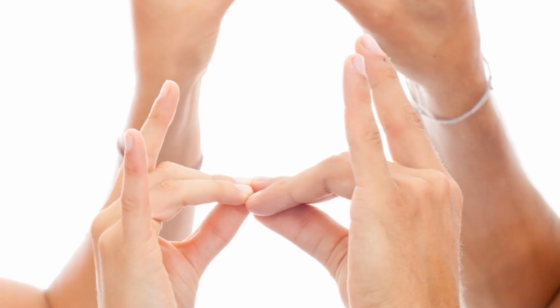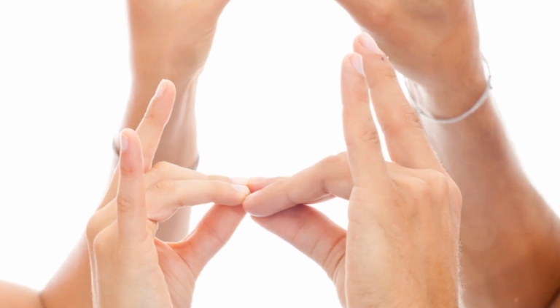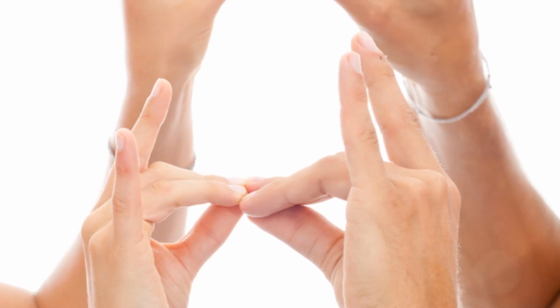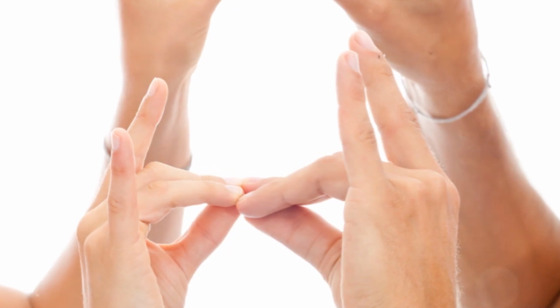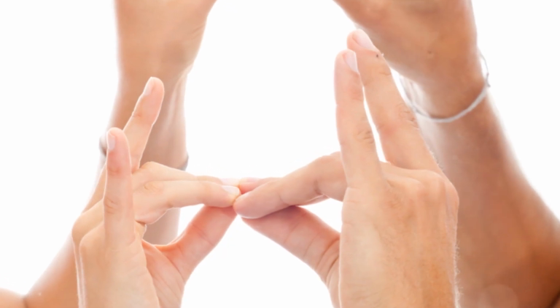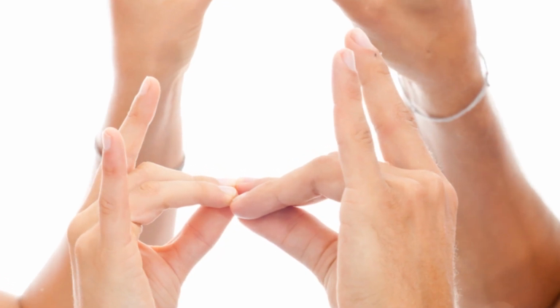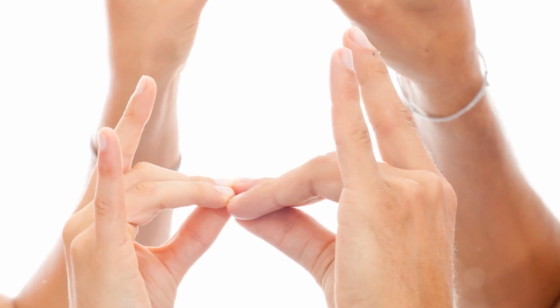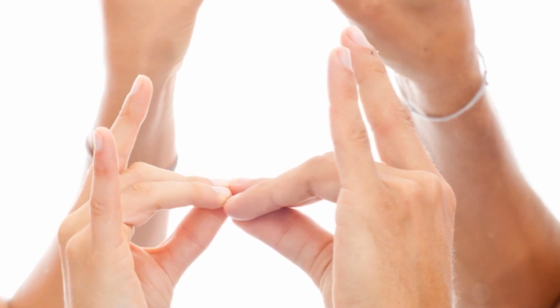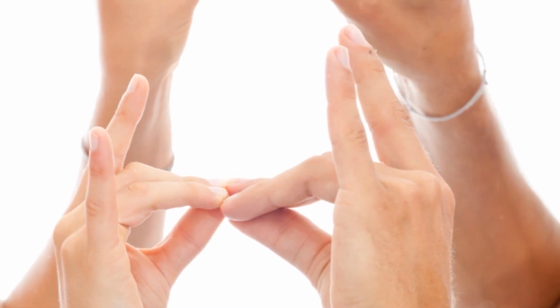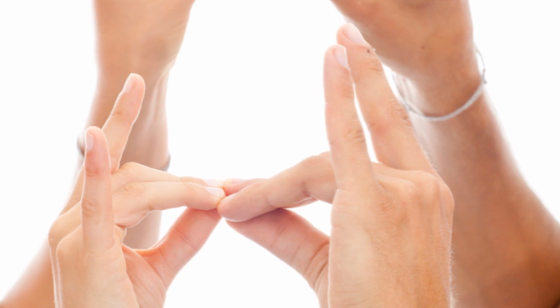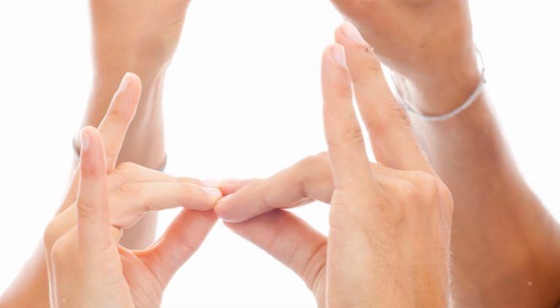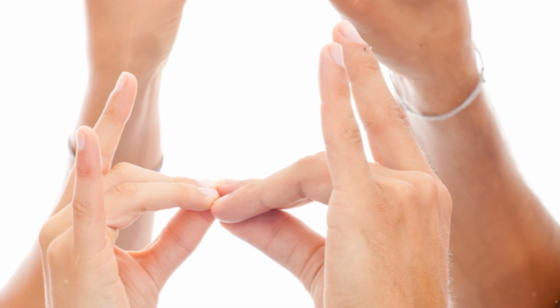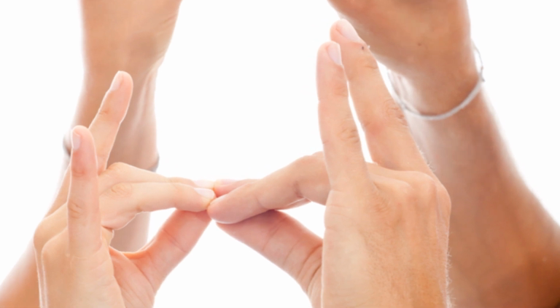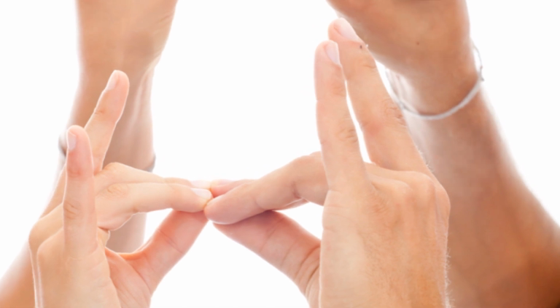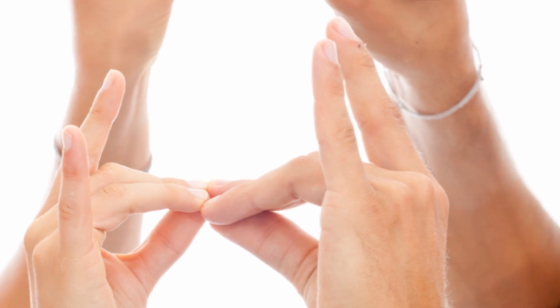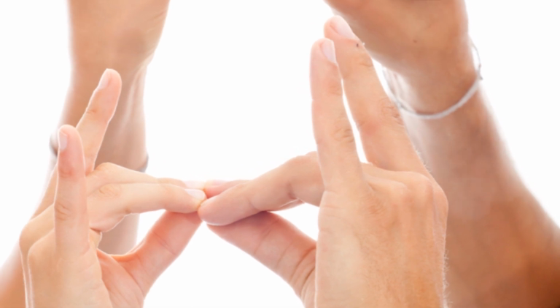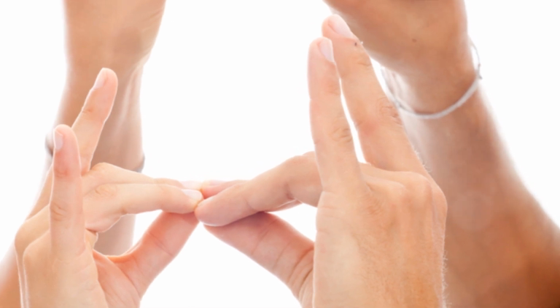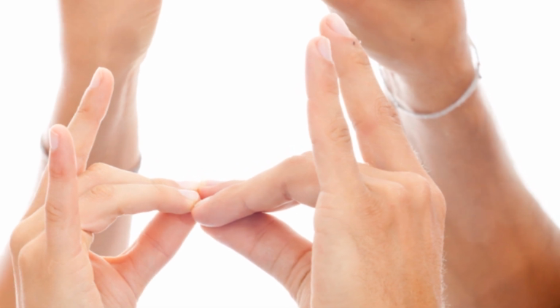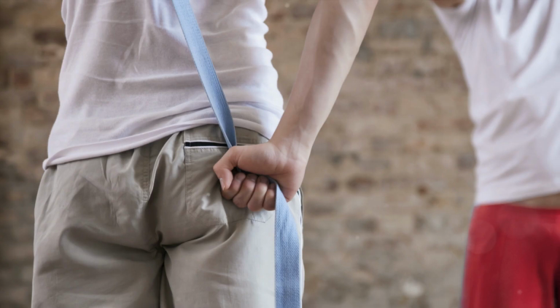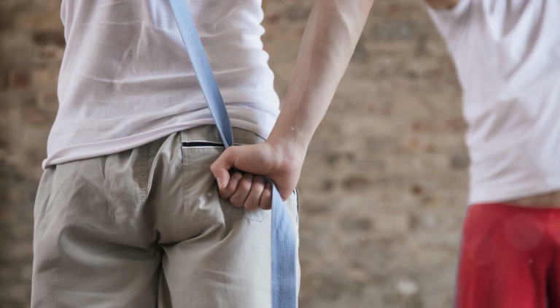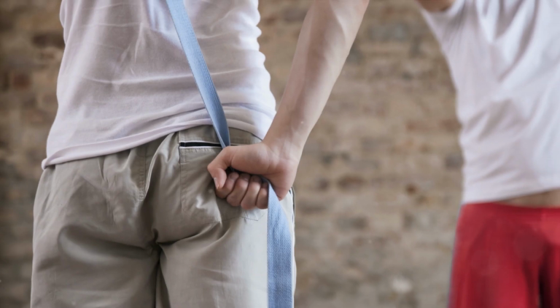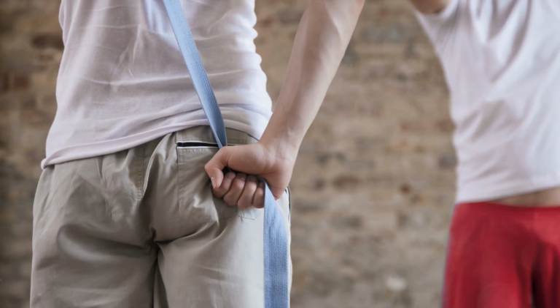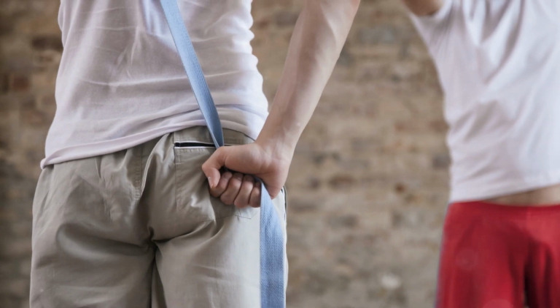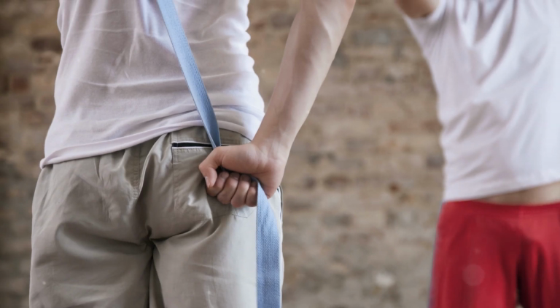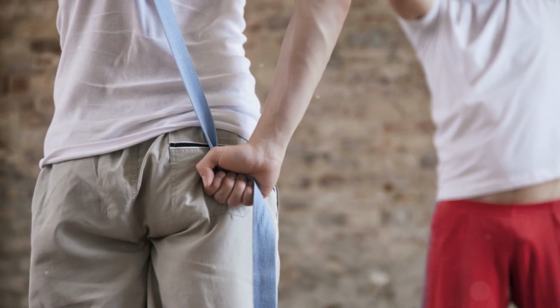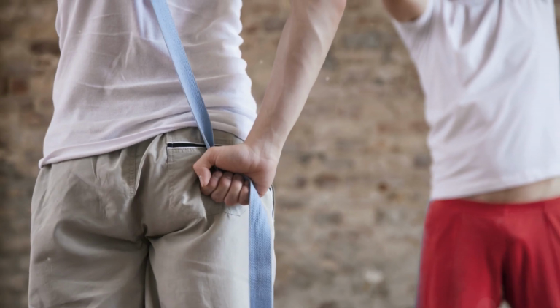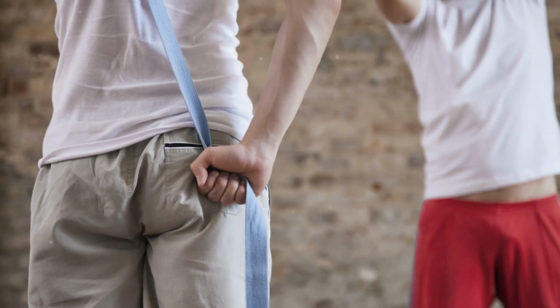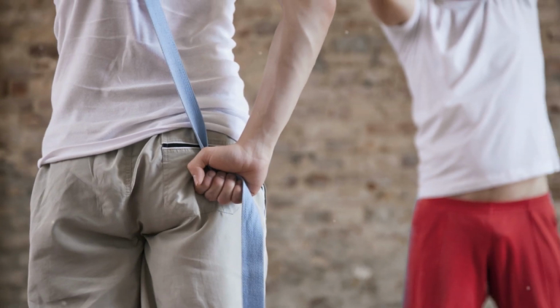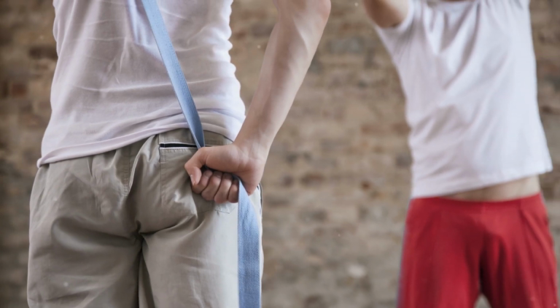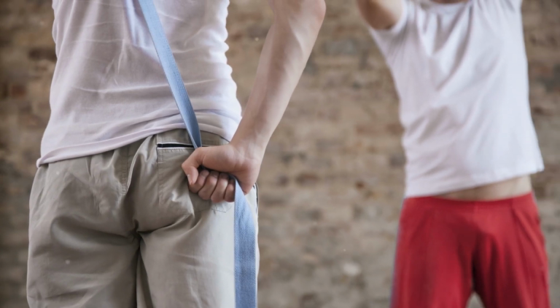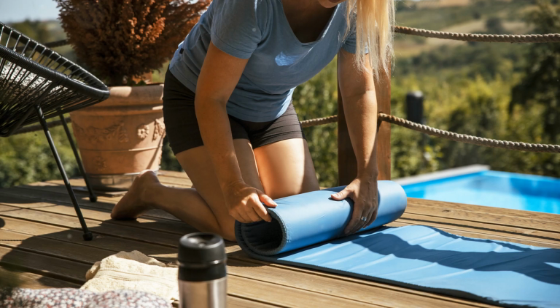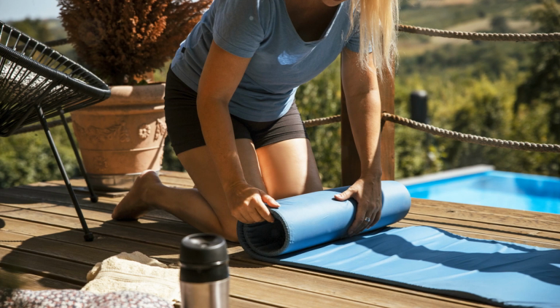To finish the pose, hold for 15 to 30 seconds, breathing easily. Release back to the floor with an exhalation.